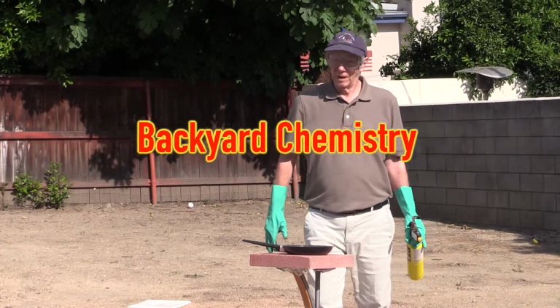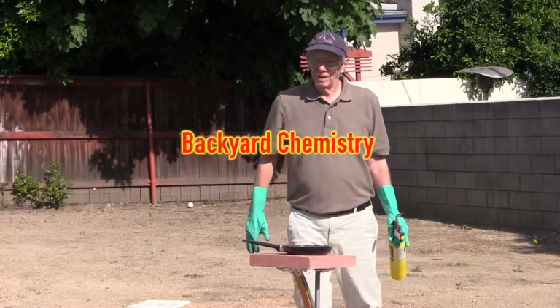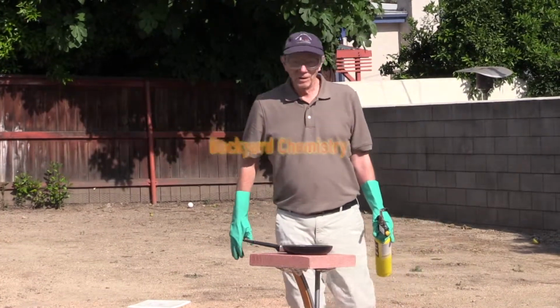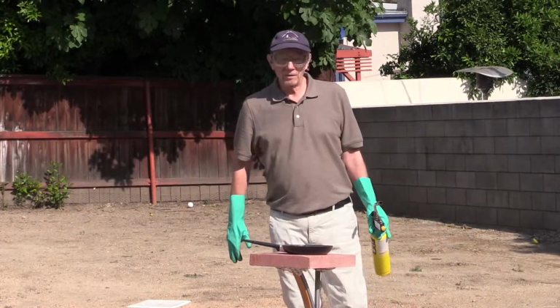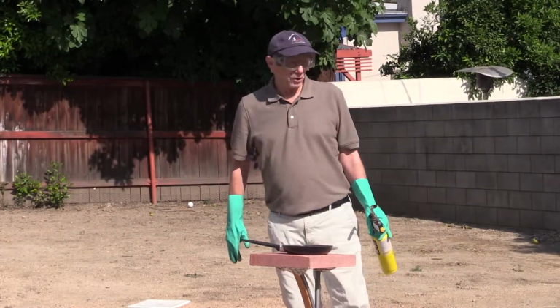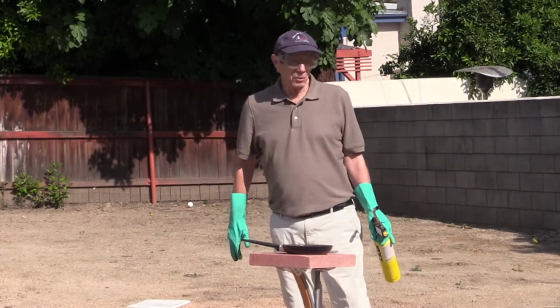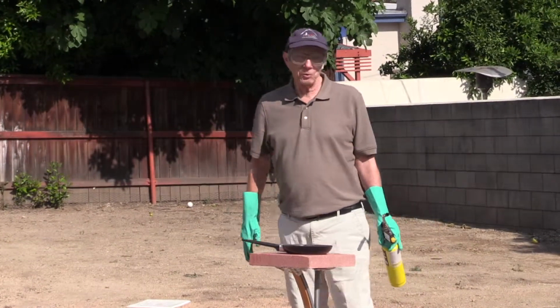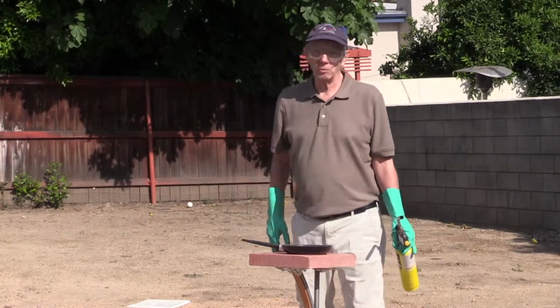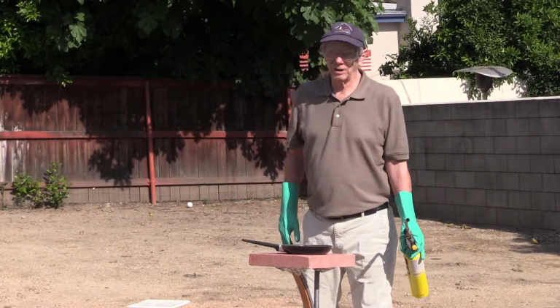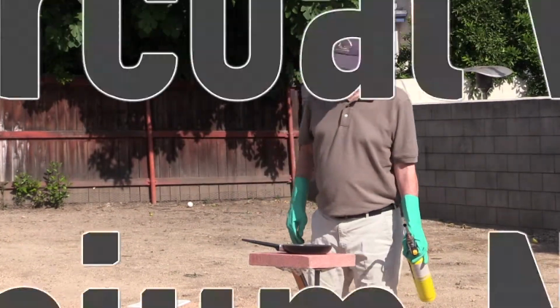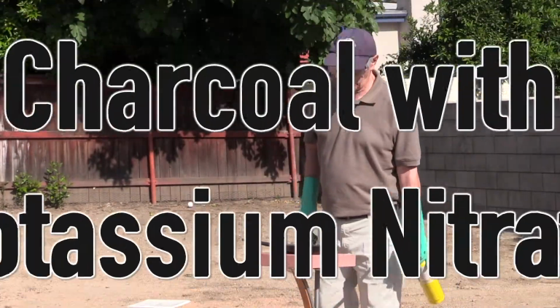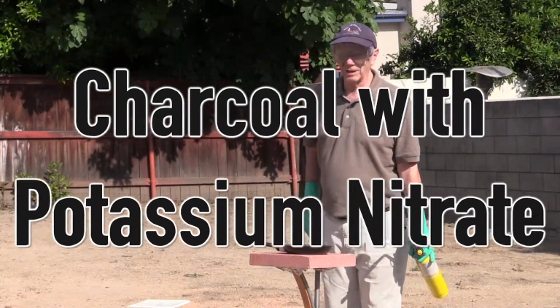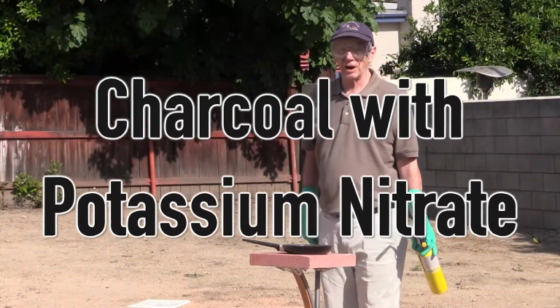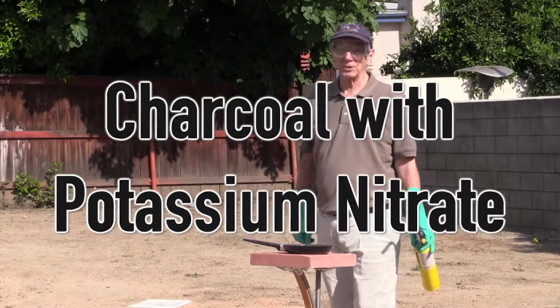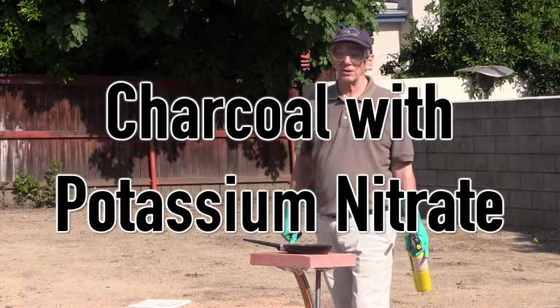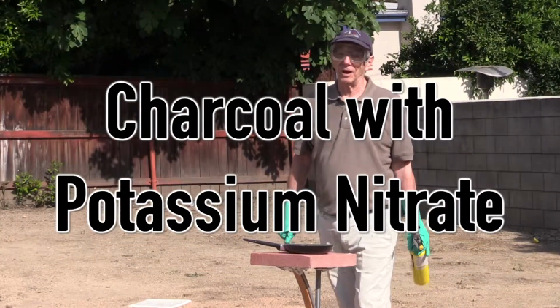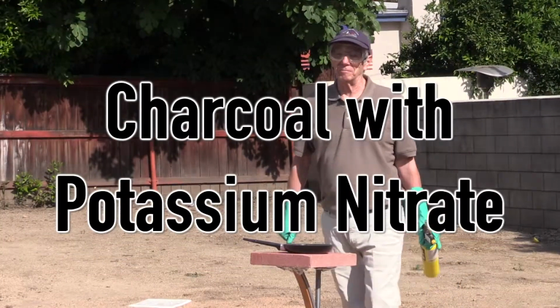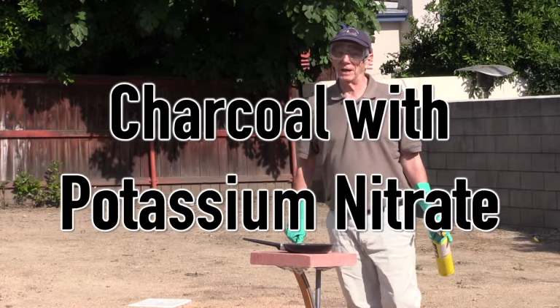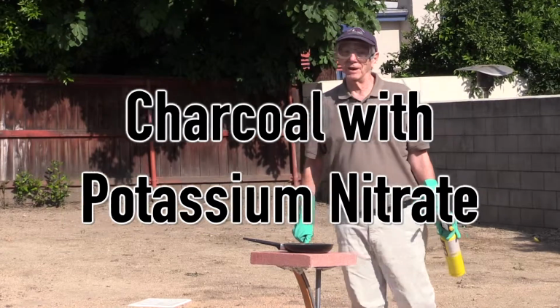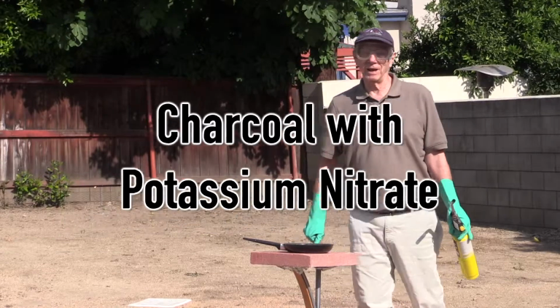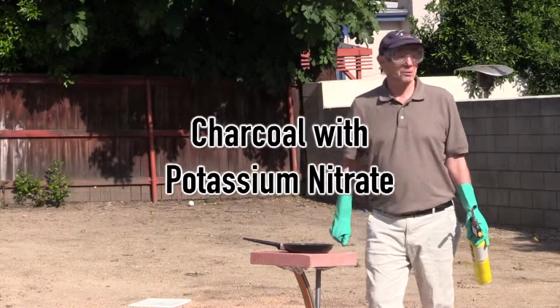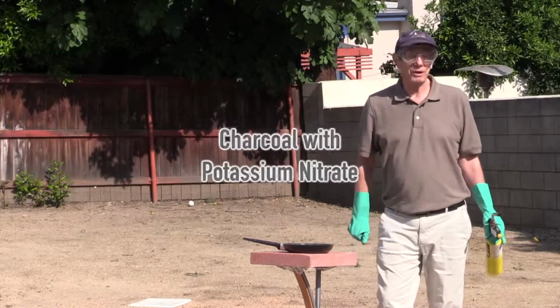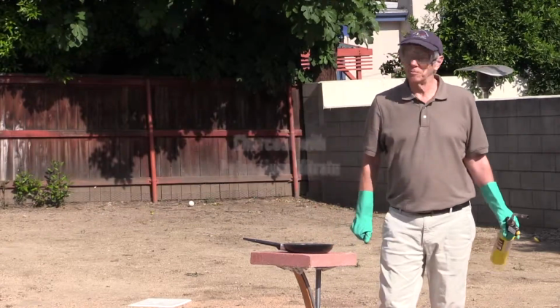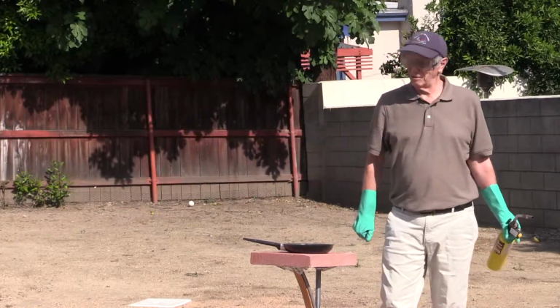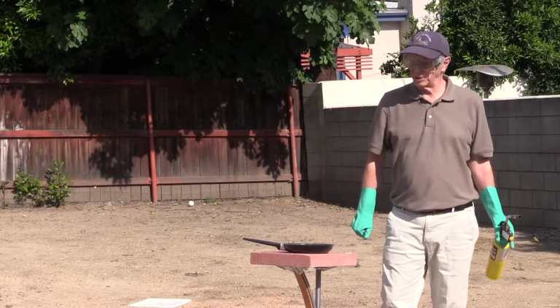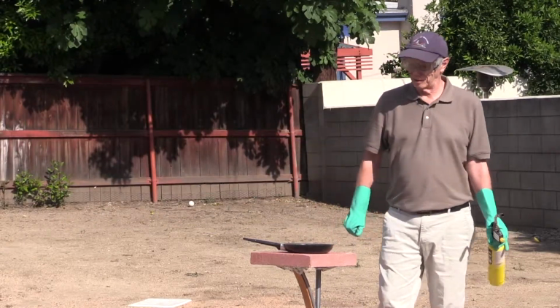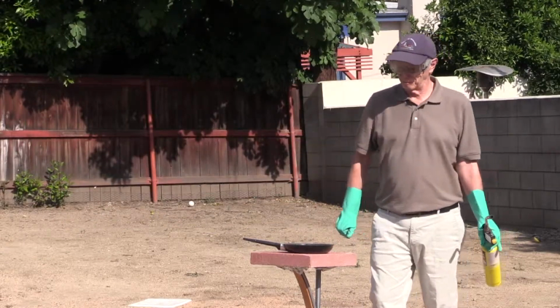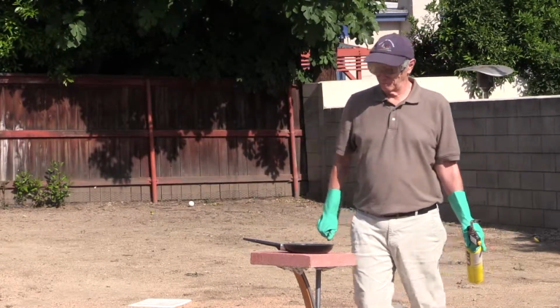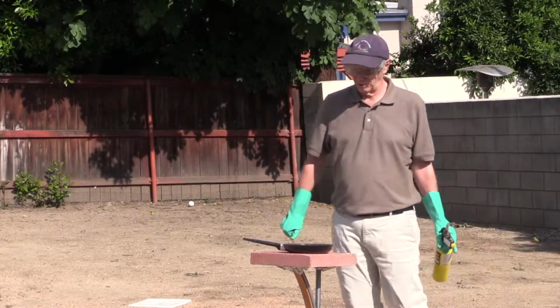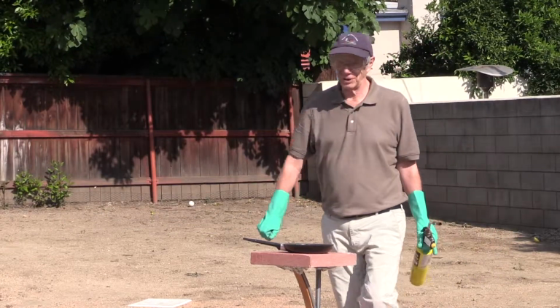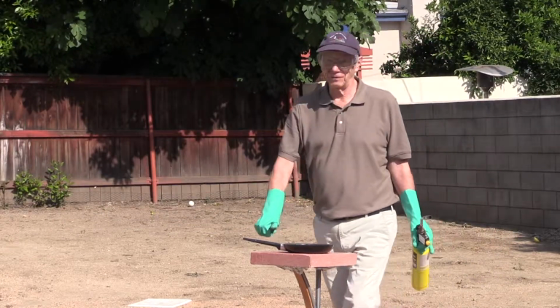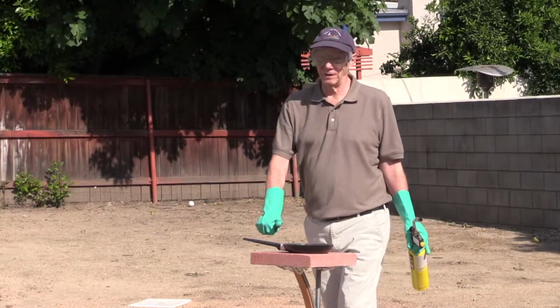Good afternoon. Welcome to another episode of Backyard Chemistry from Soda Center, Soda Center Field.